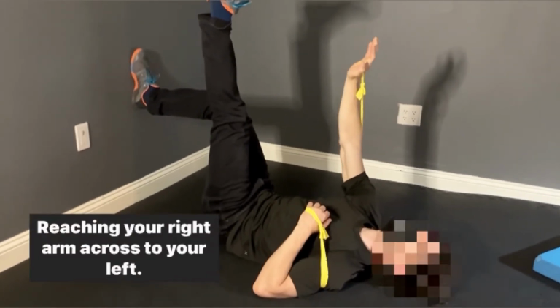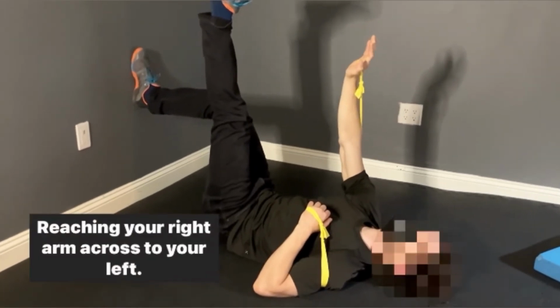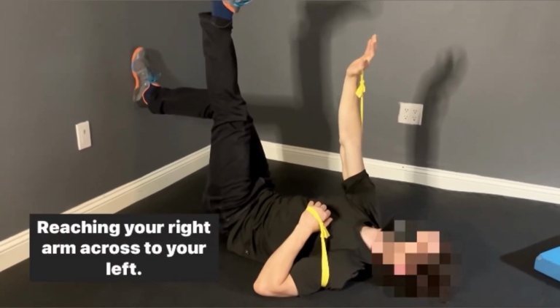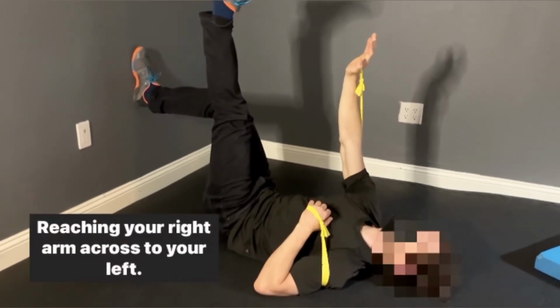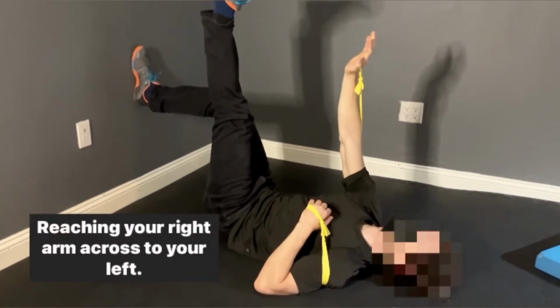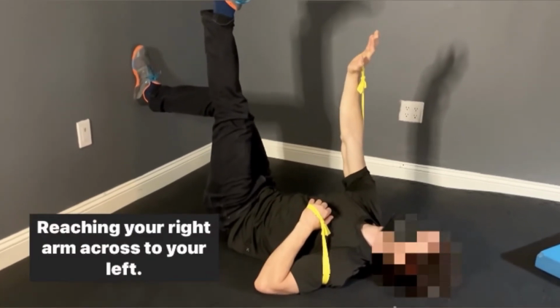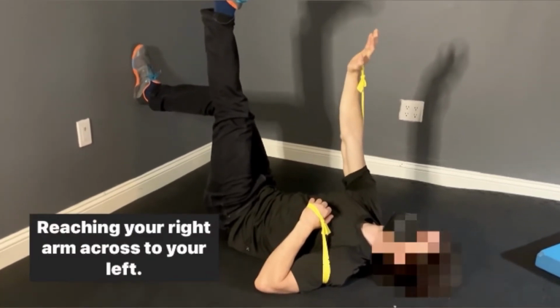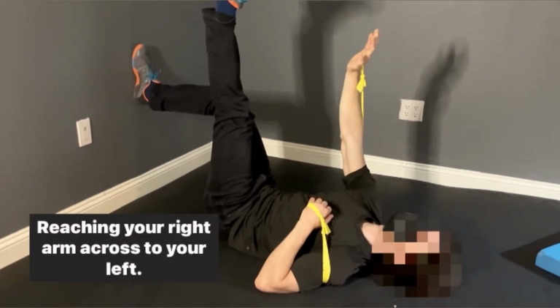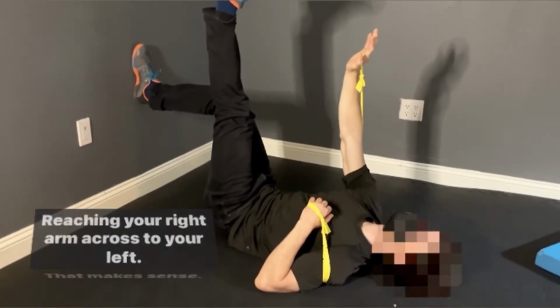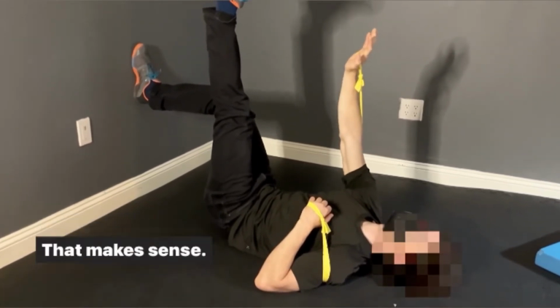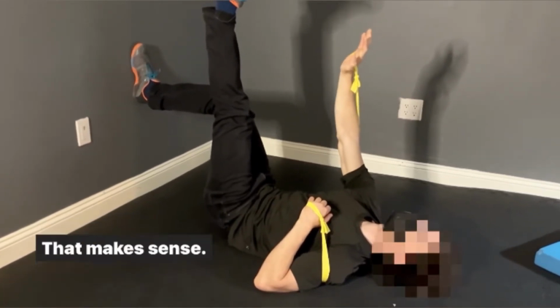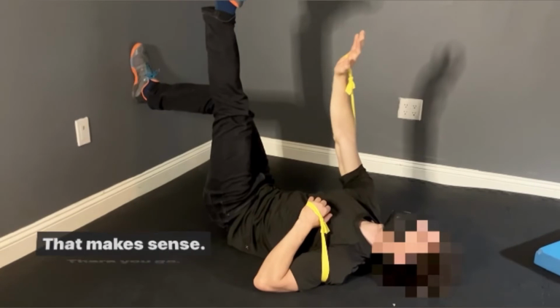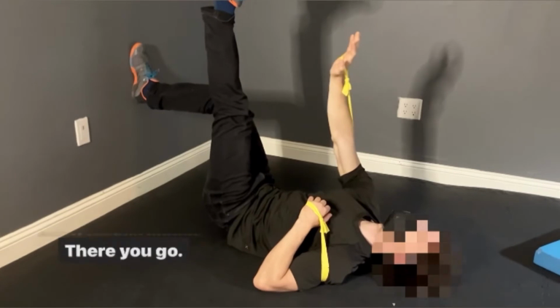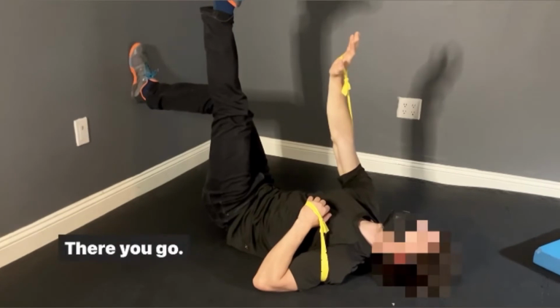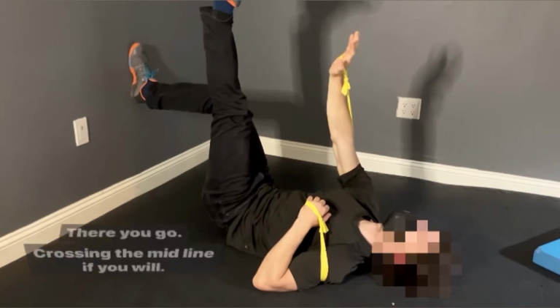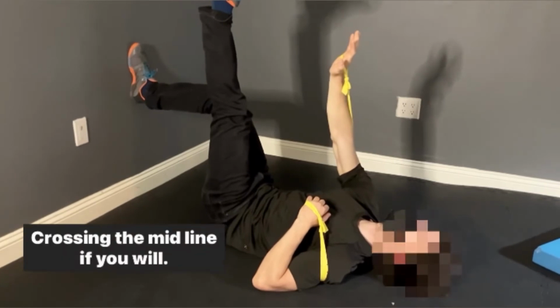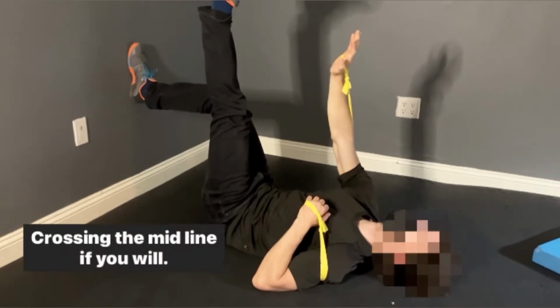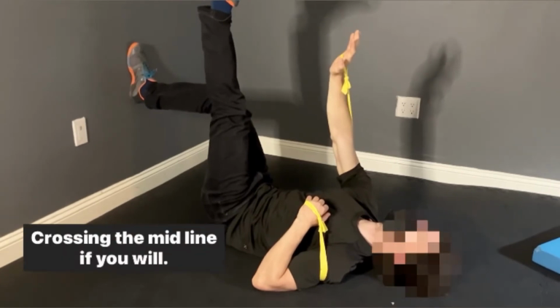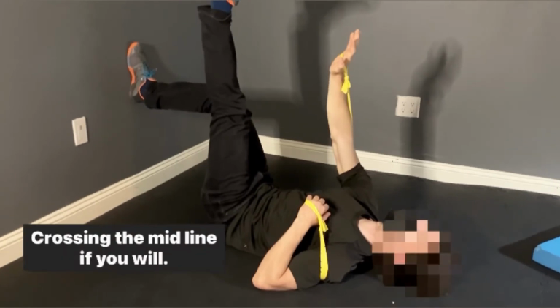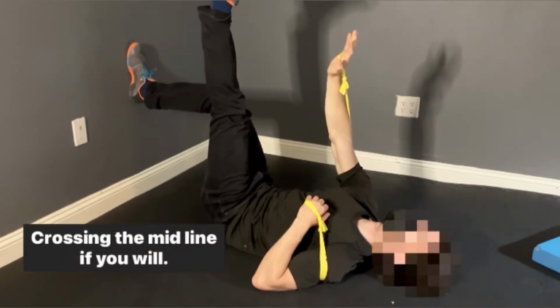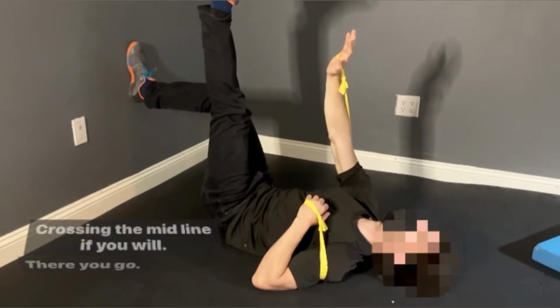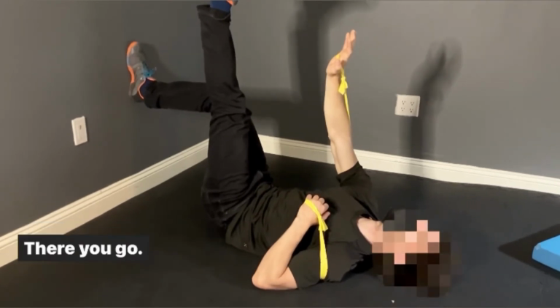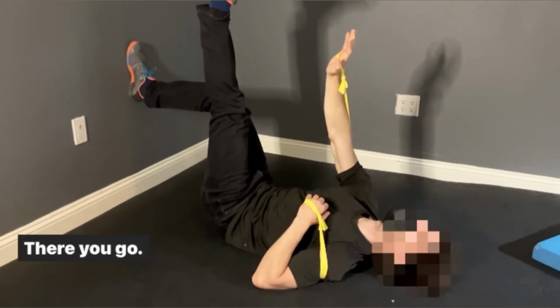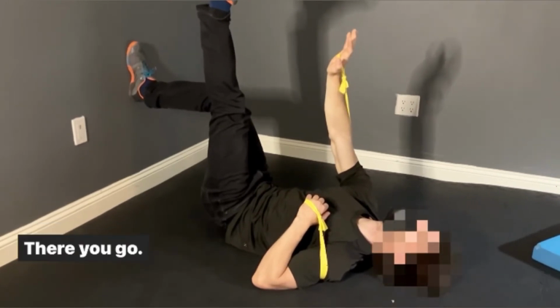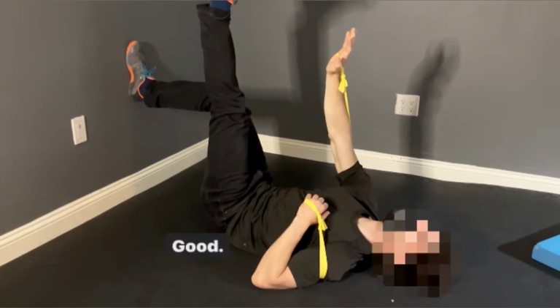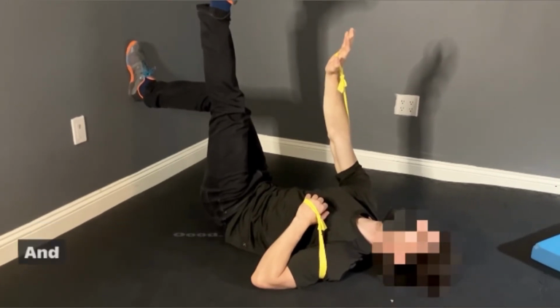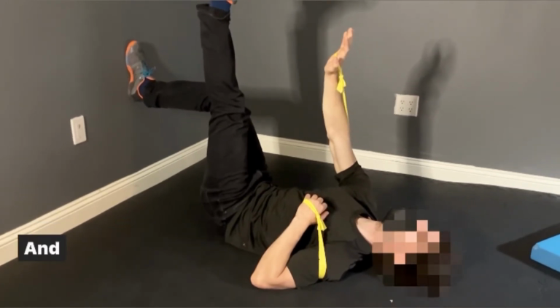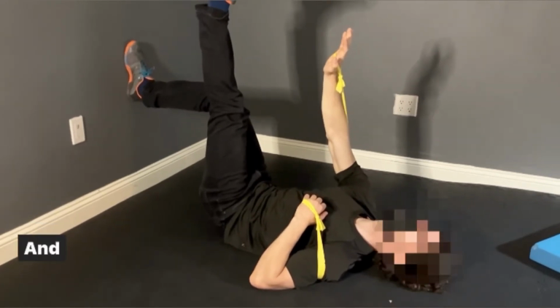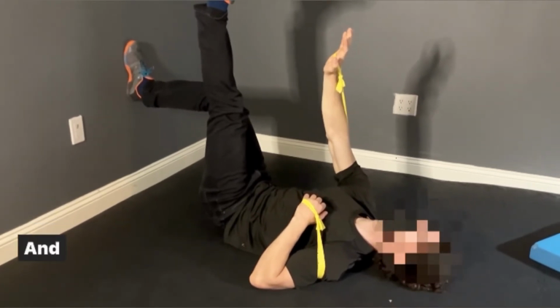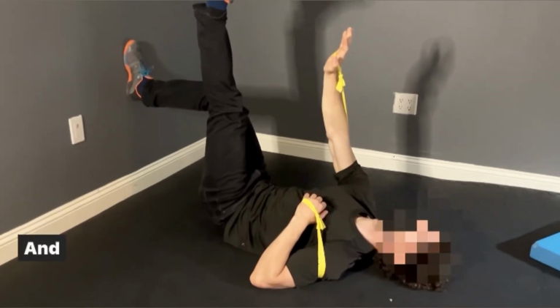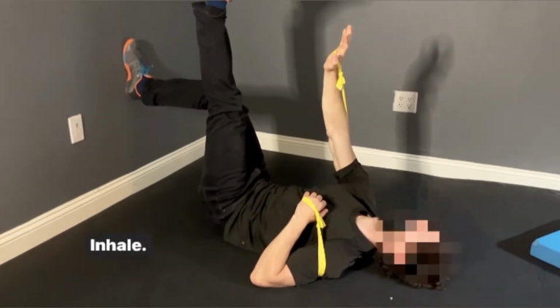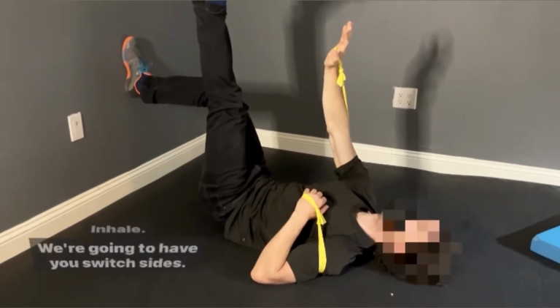Reaching your right arm across to your left — crossing the midline, if you will. Inhale.